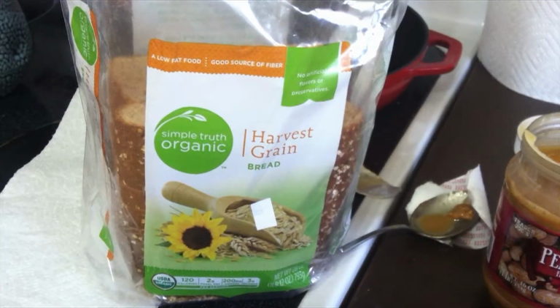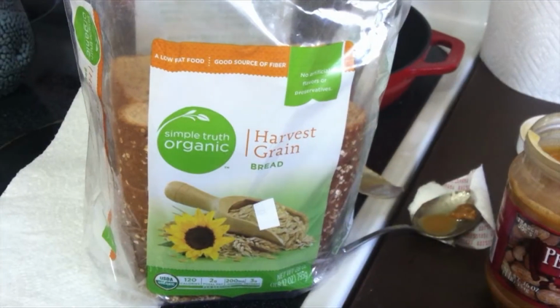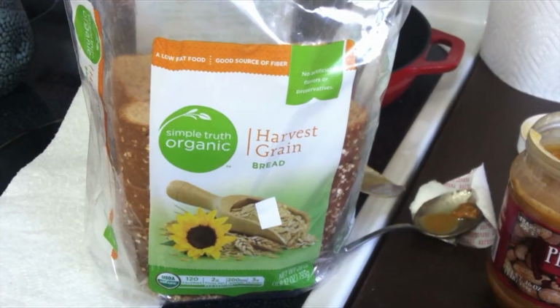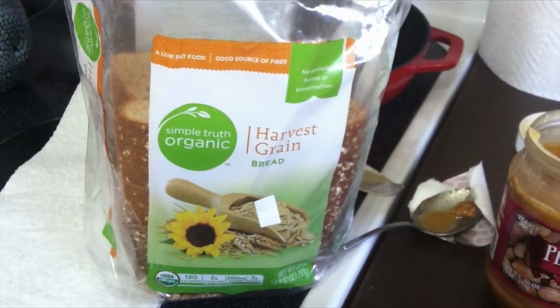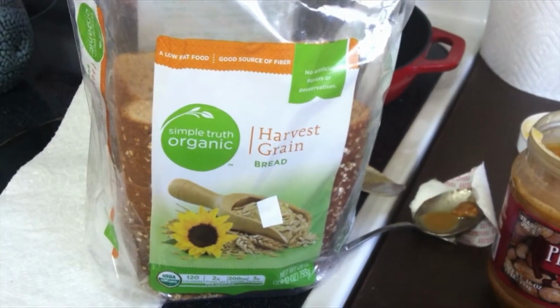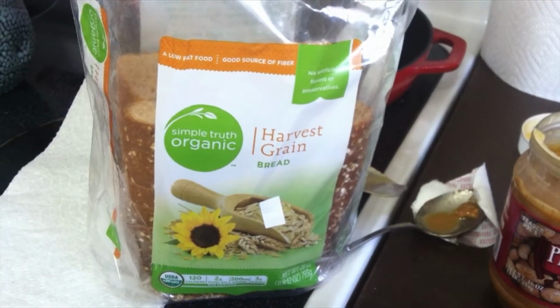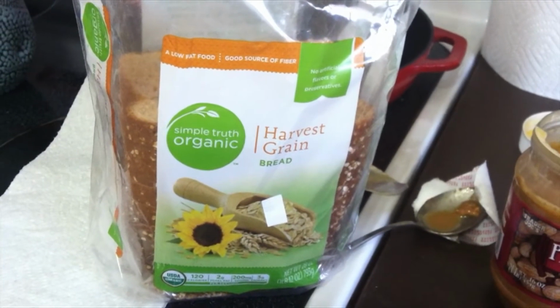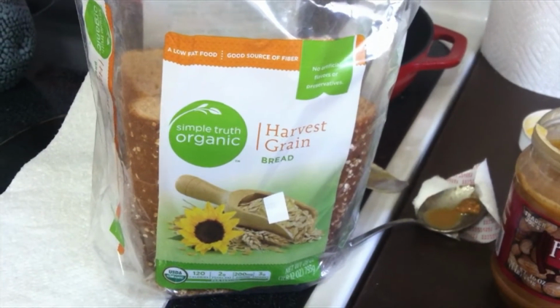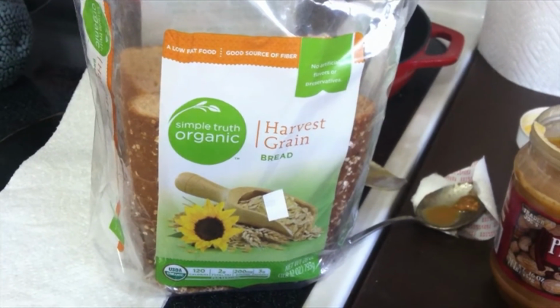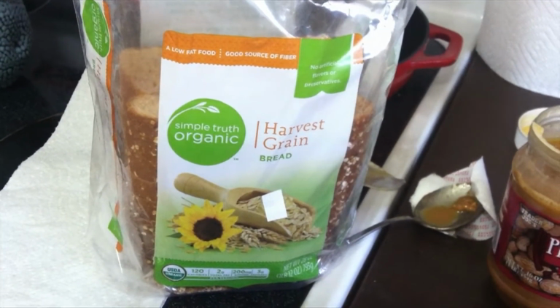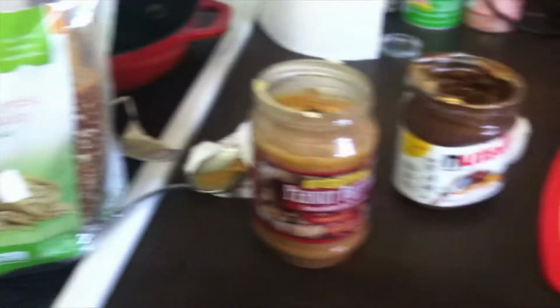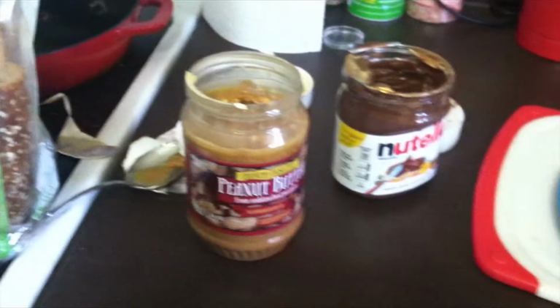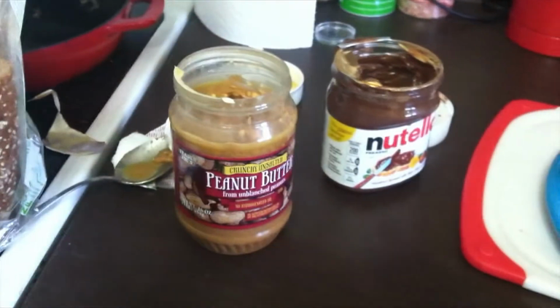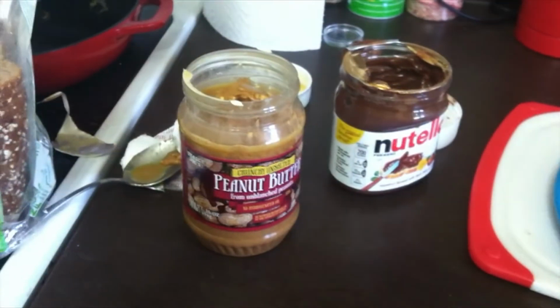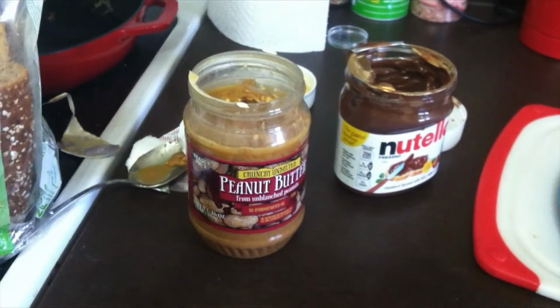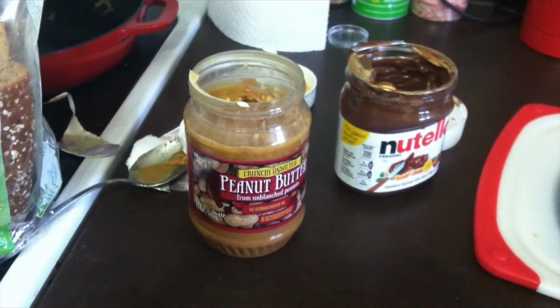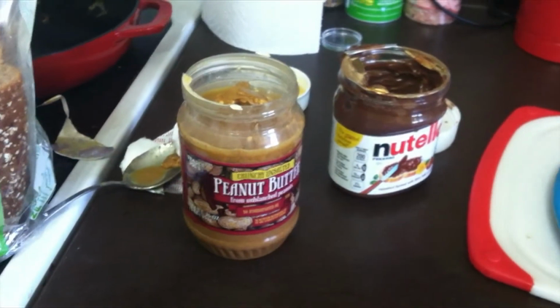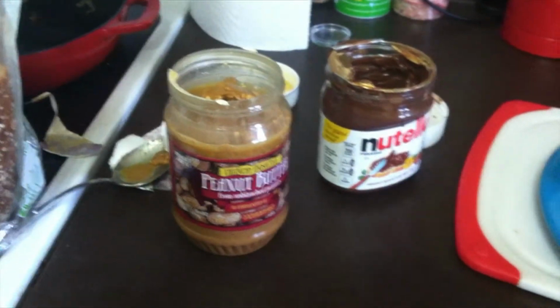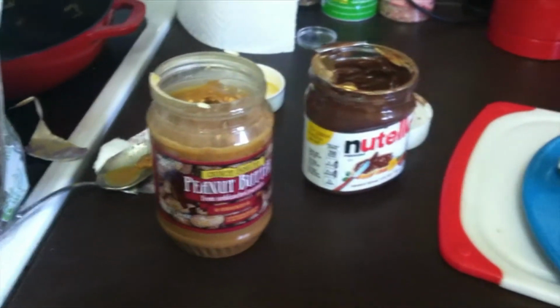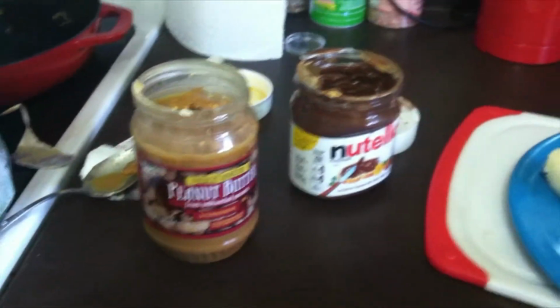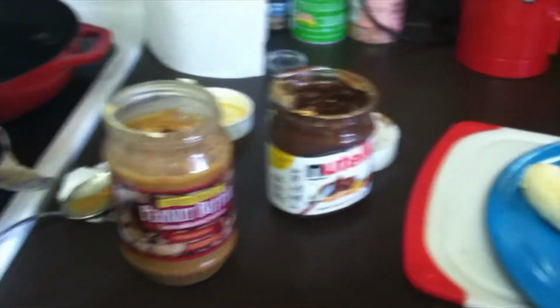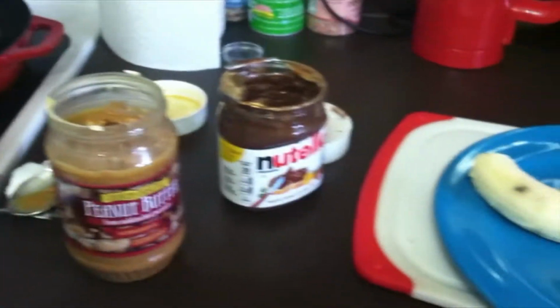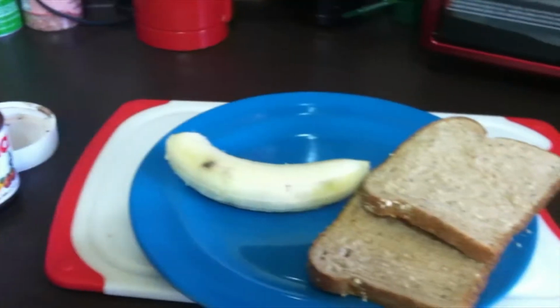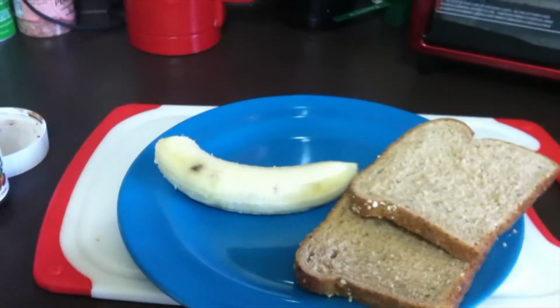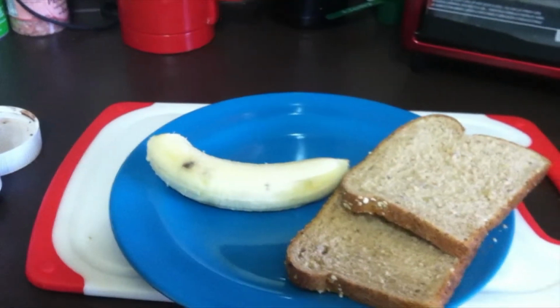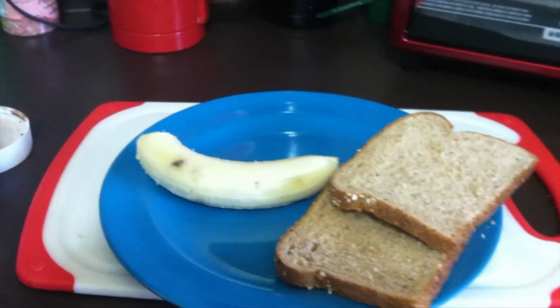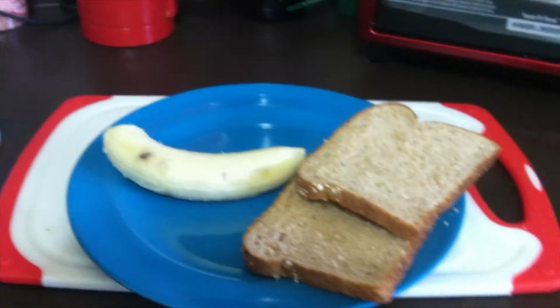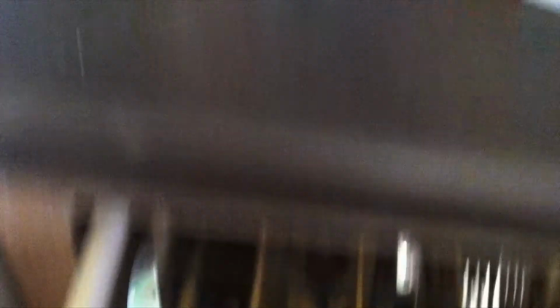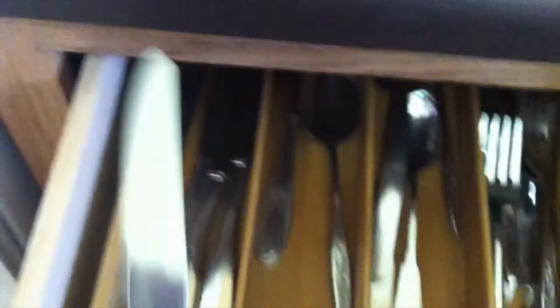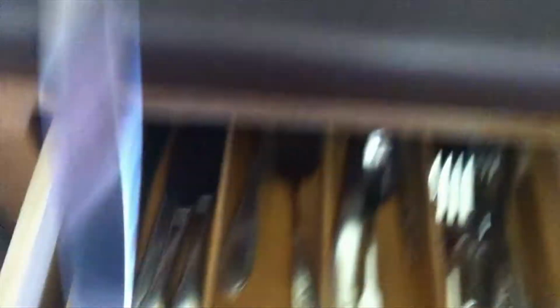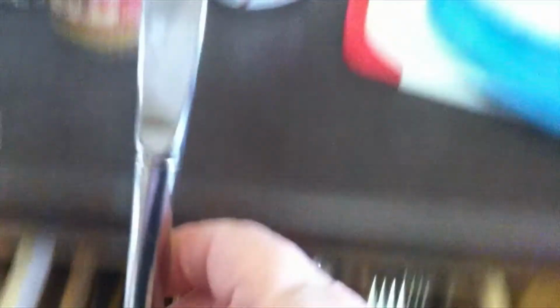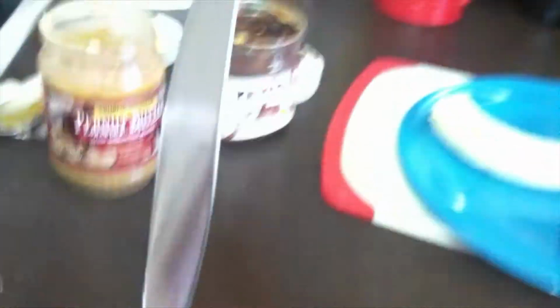Those are bread, peanut butter, Nutella, a banana, and of course a knife.